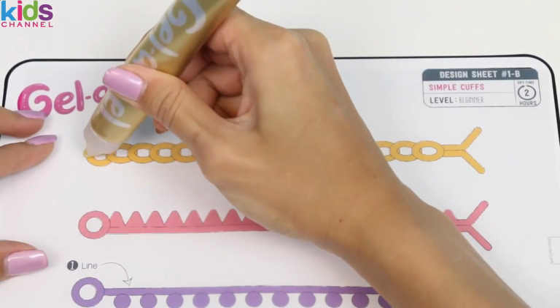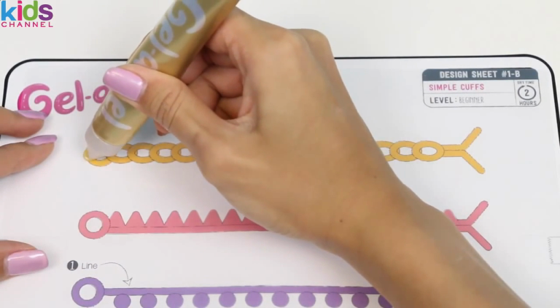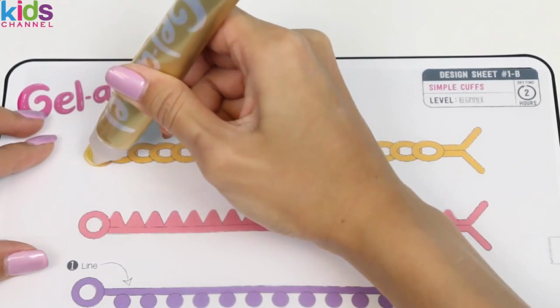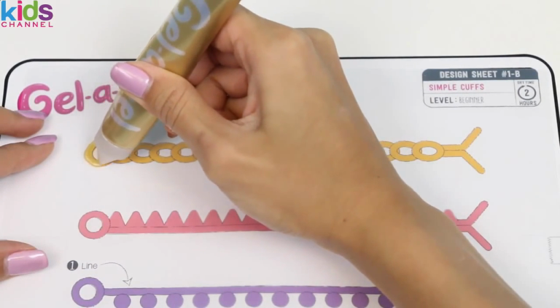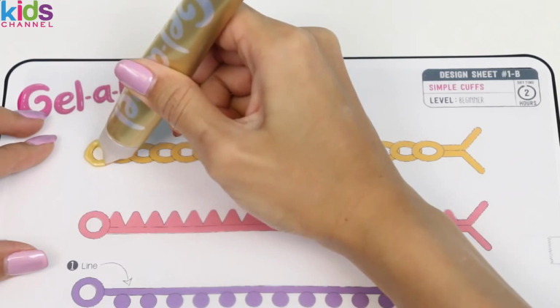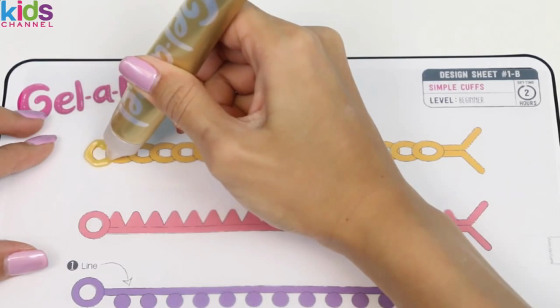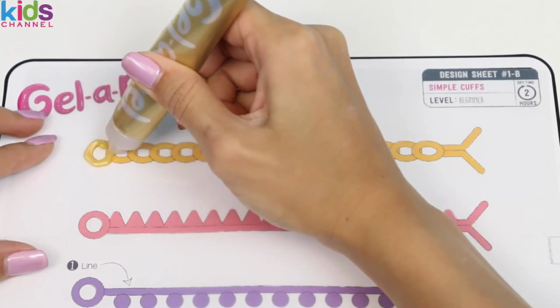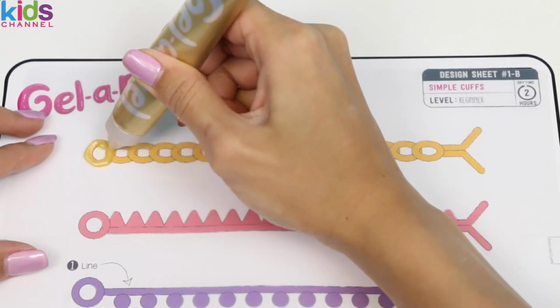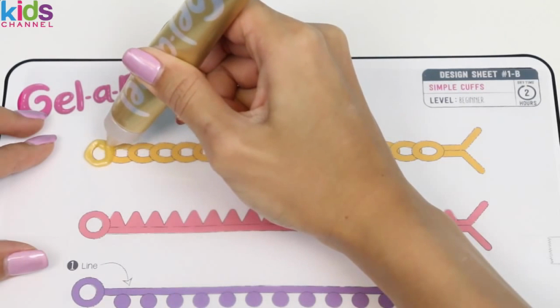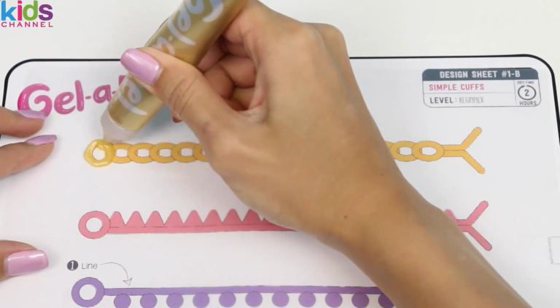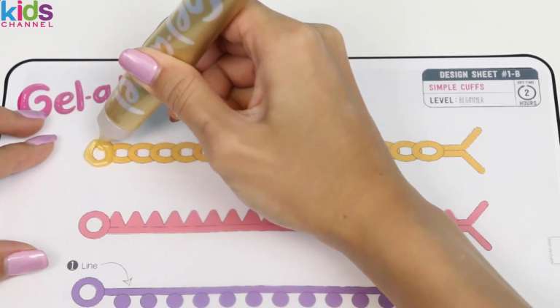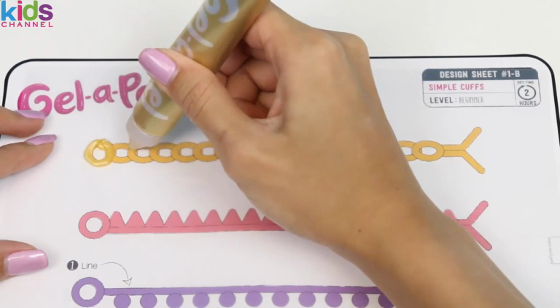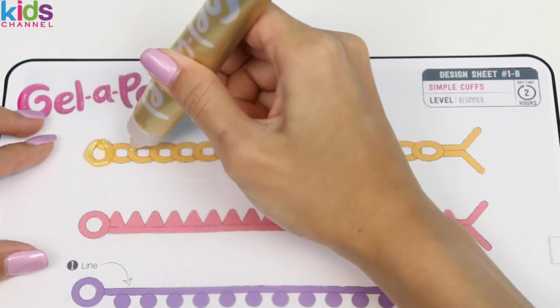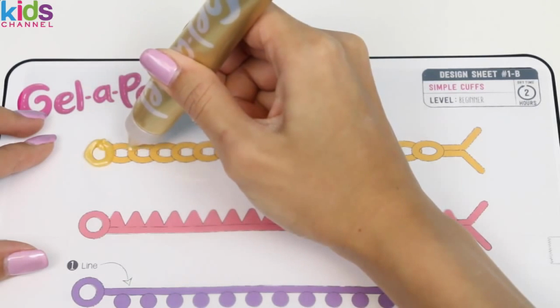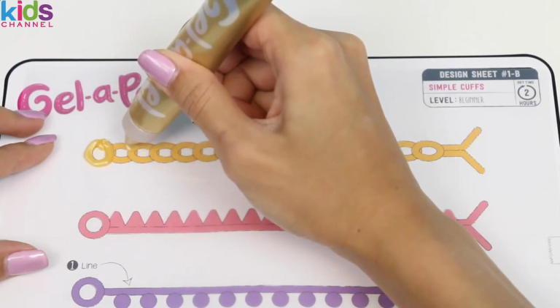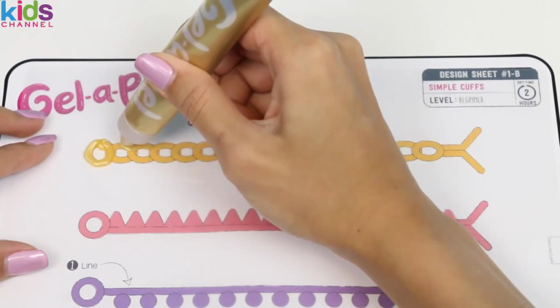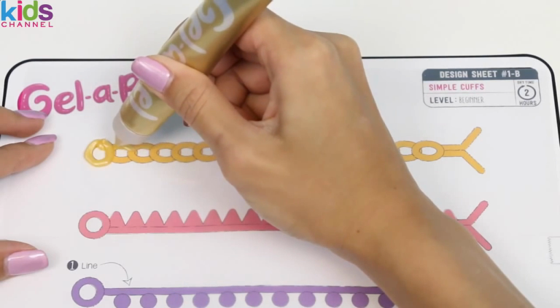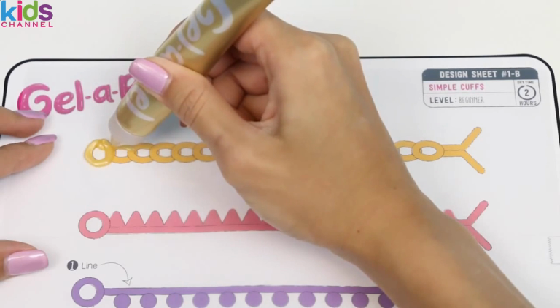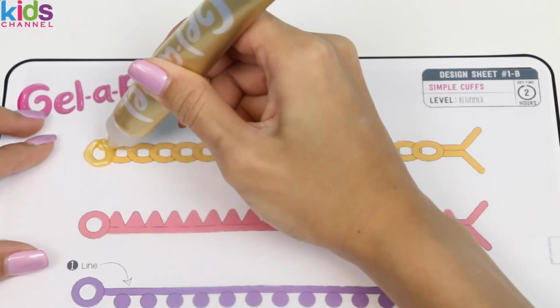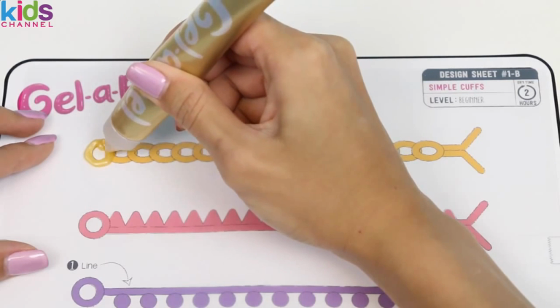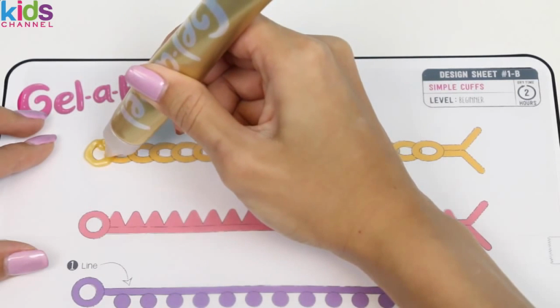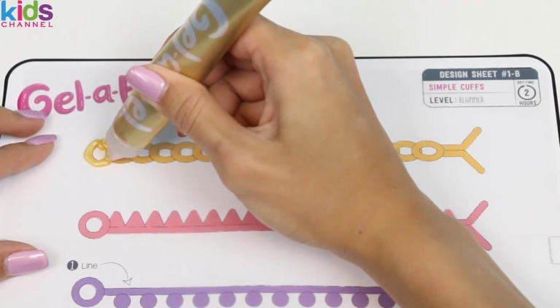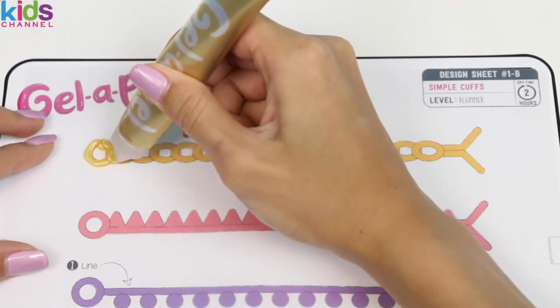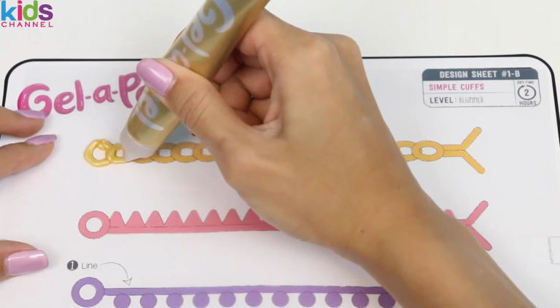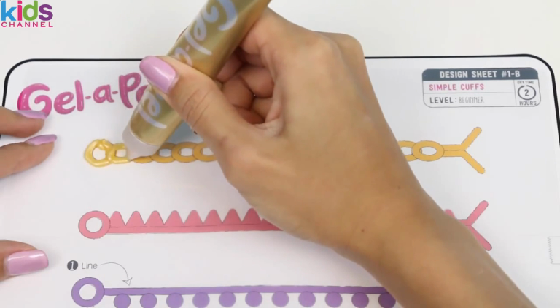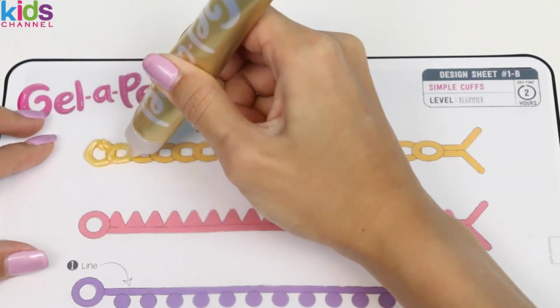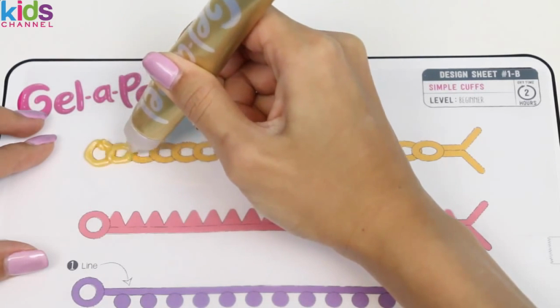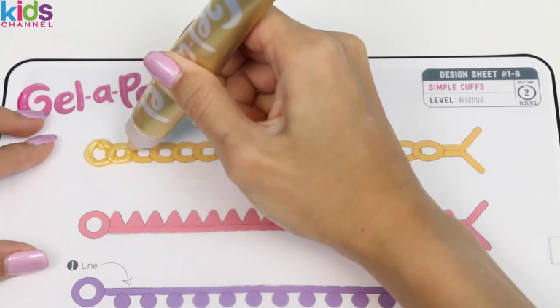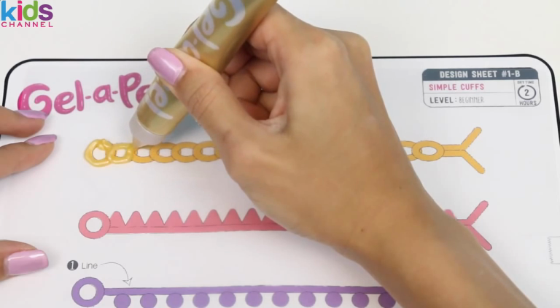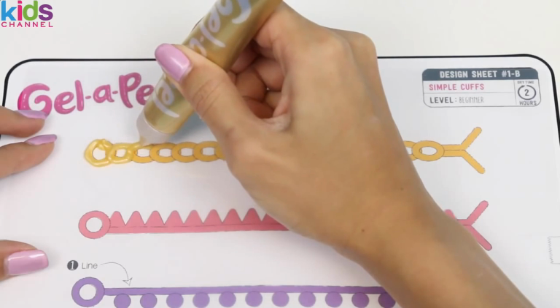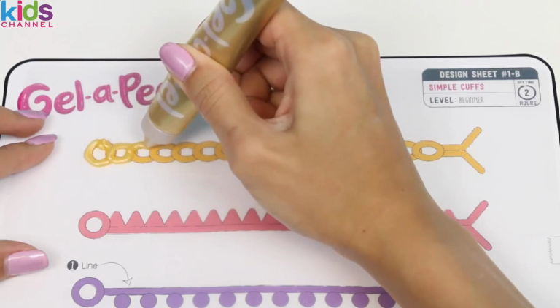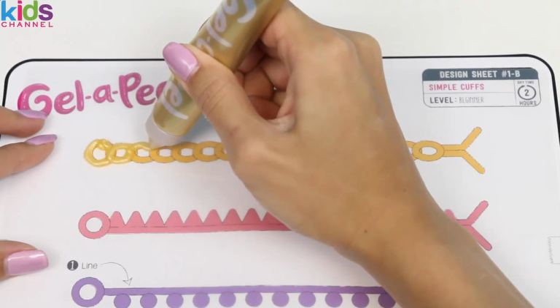So we just squeeze the tube and follow the template. This one's pretty easy — we're just gonna be making a few circles. In the end it'll kind of look like a gold chain.